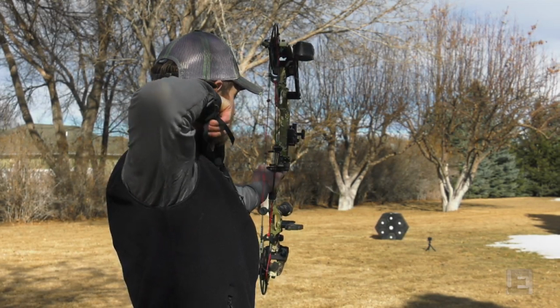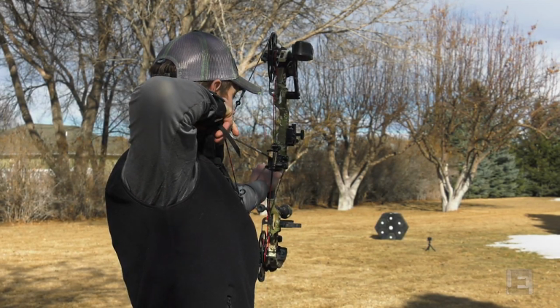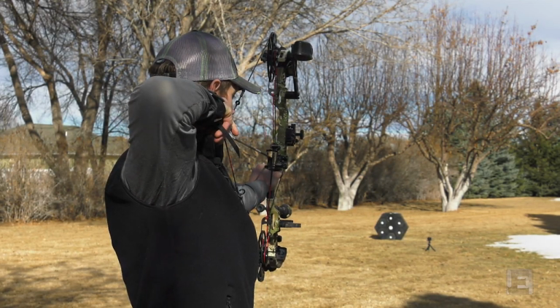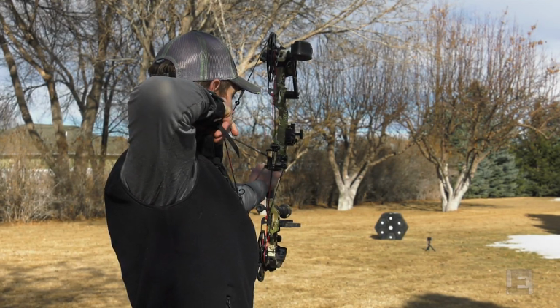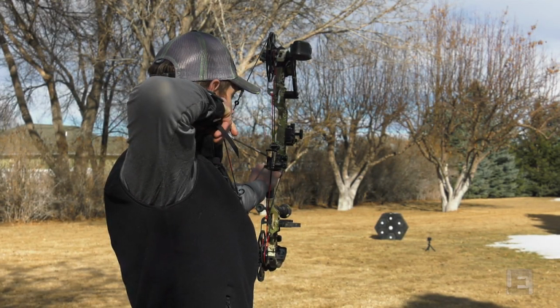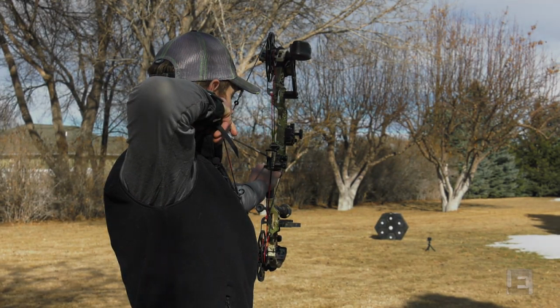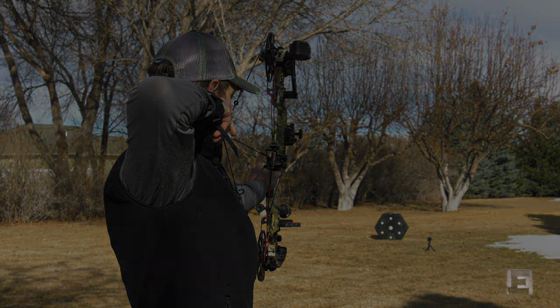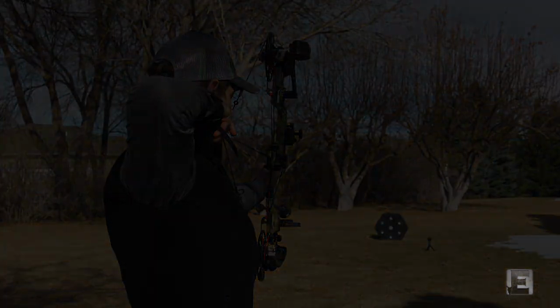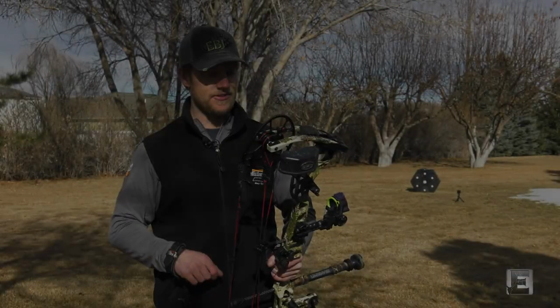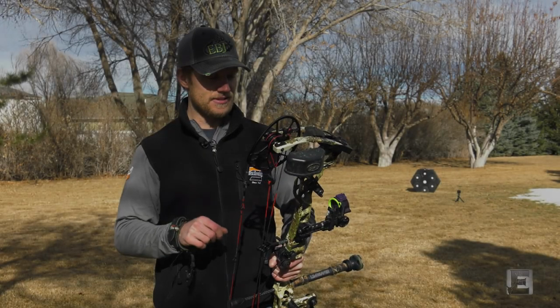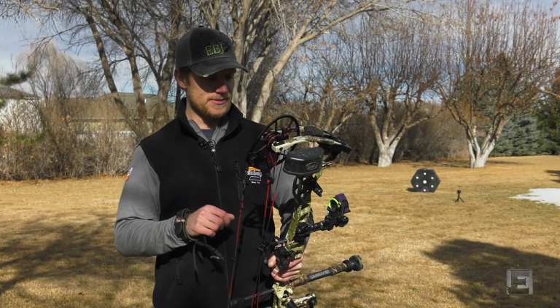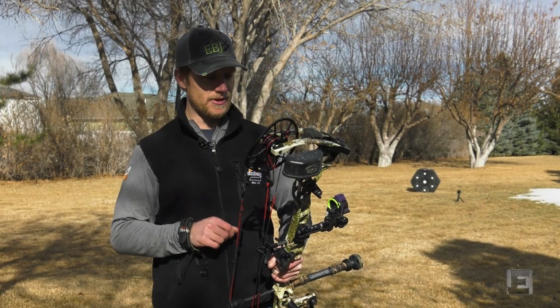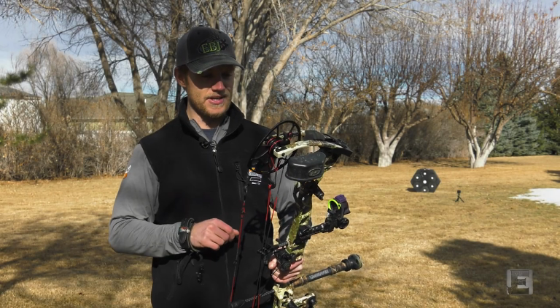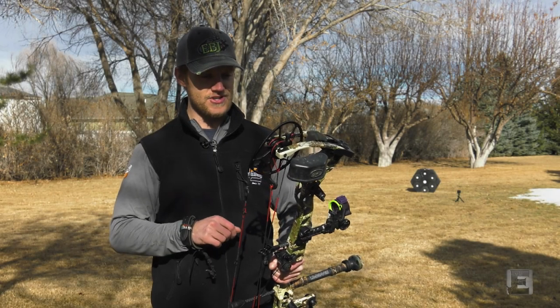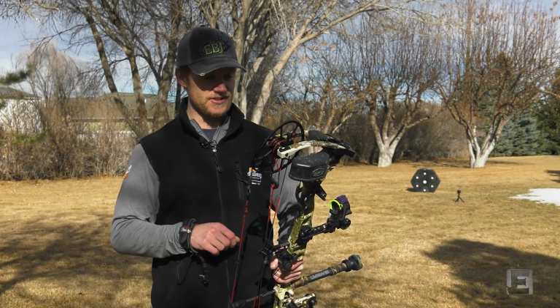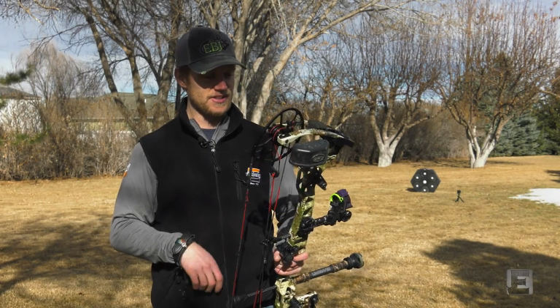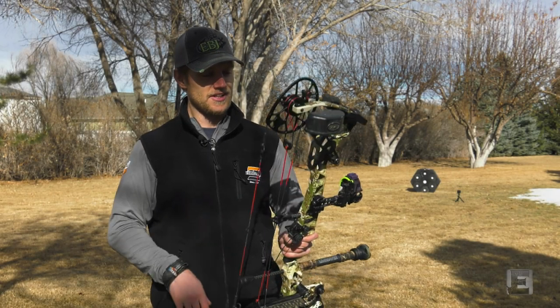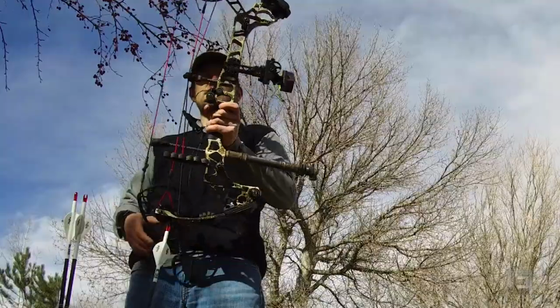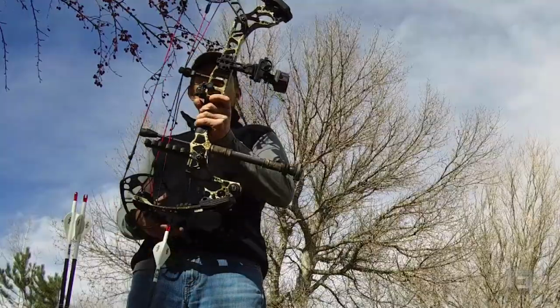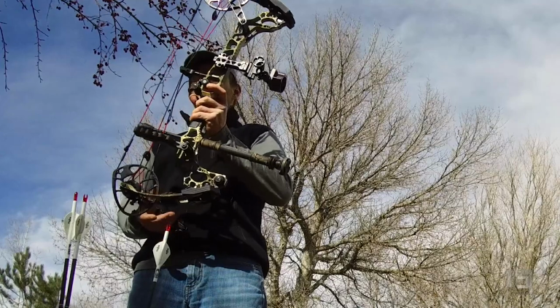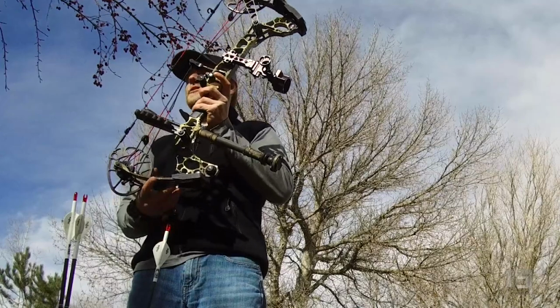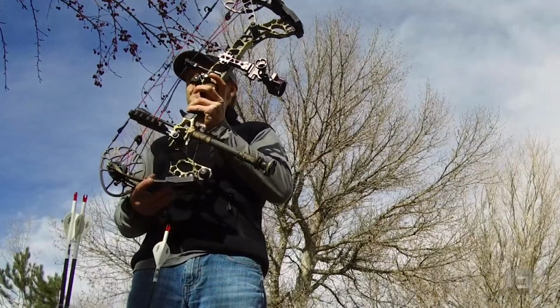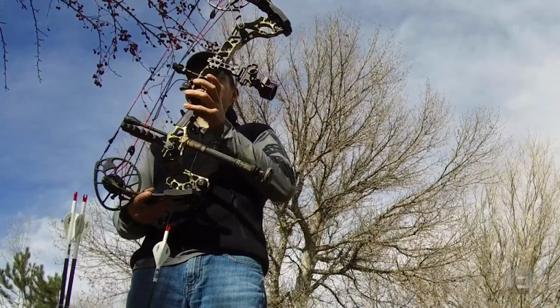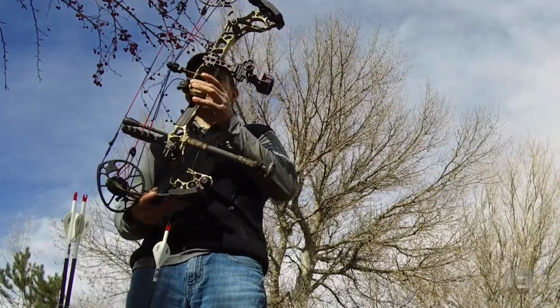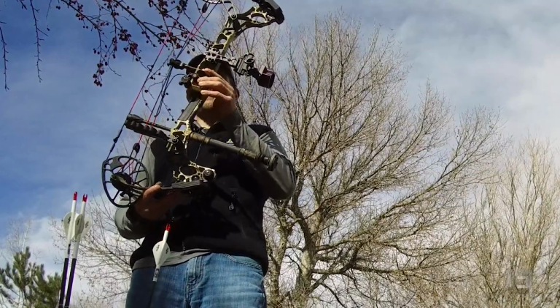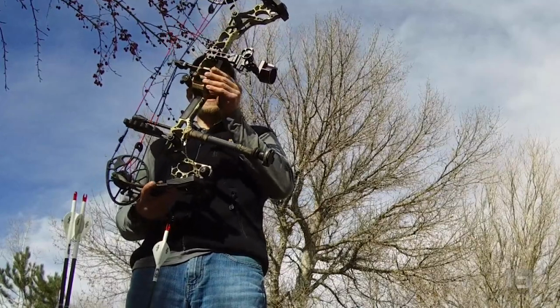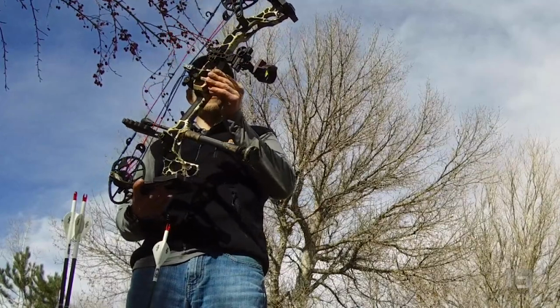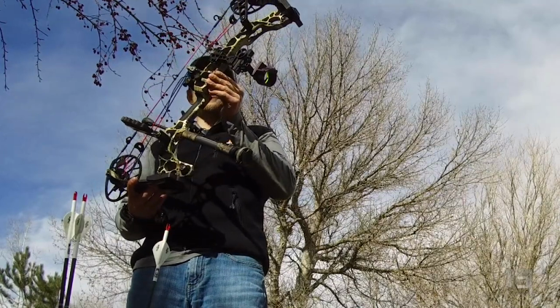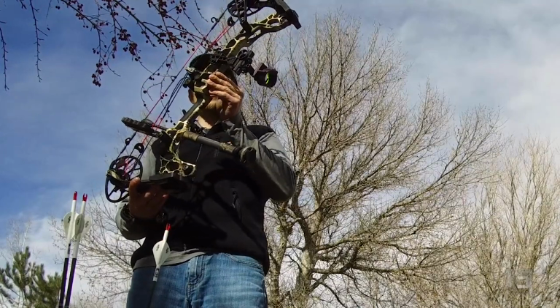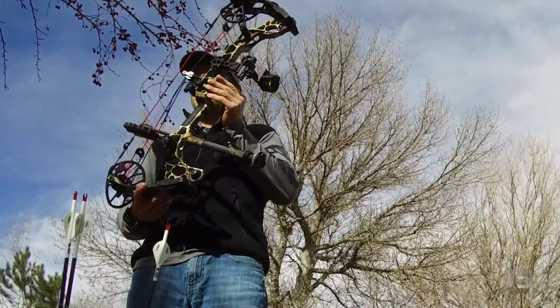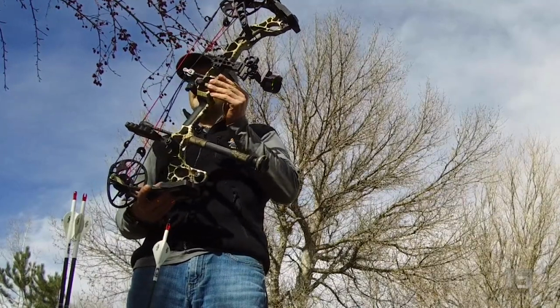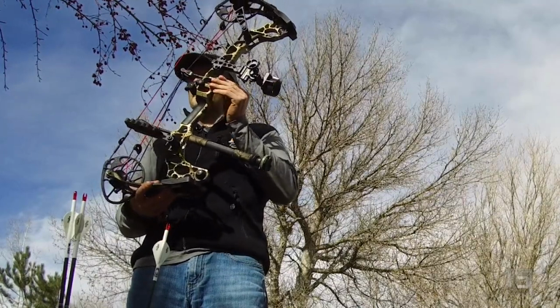Hey guys, Dan Picard here with Eastman's Bowhunting Journal. Today we're going to review the Matthews Tri-Axe.